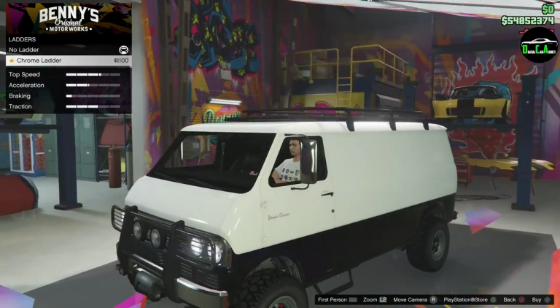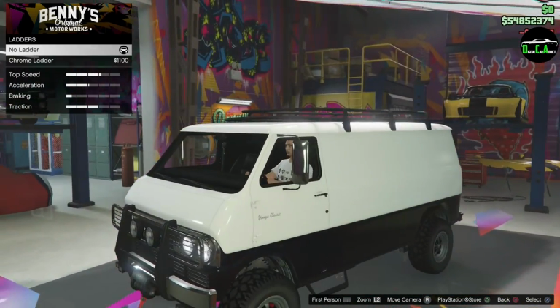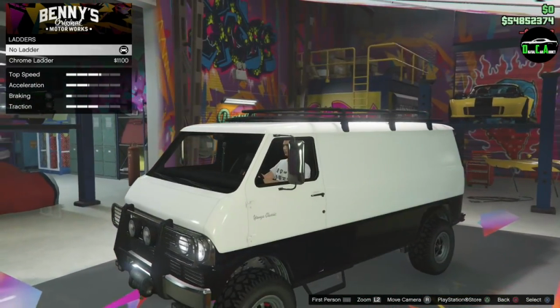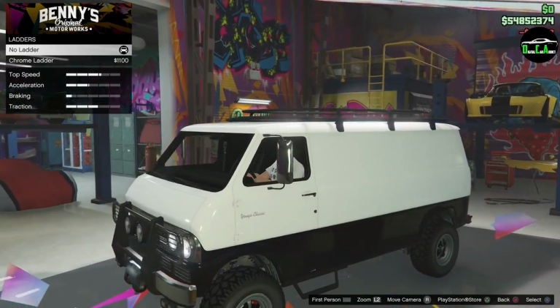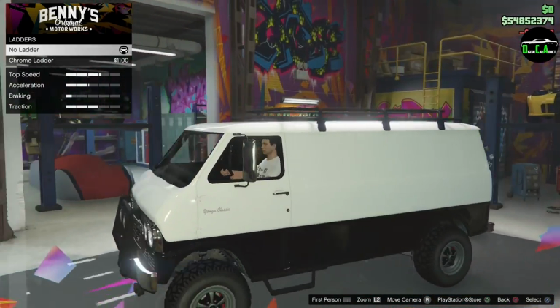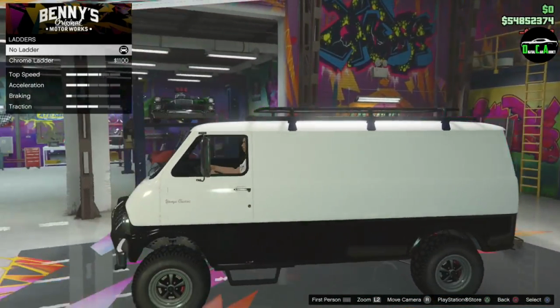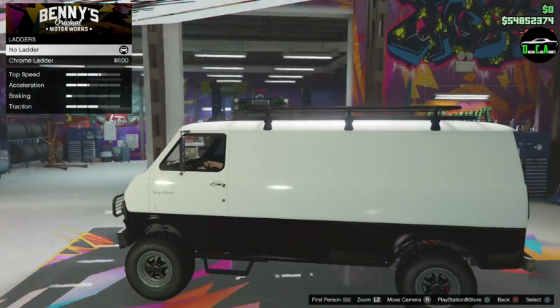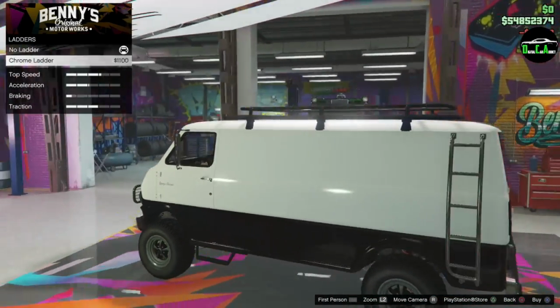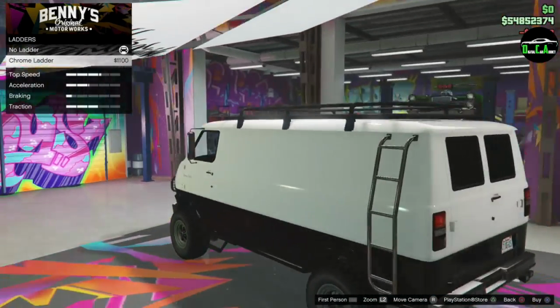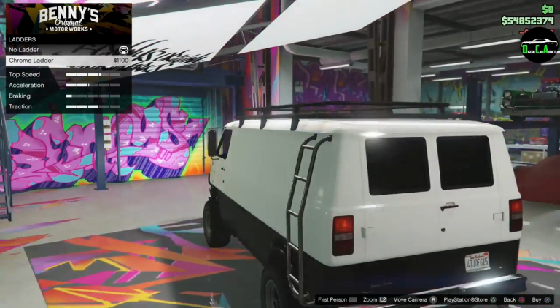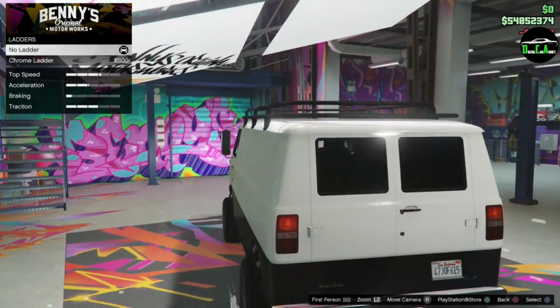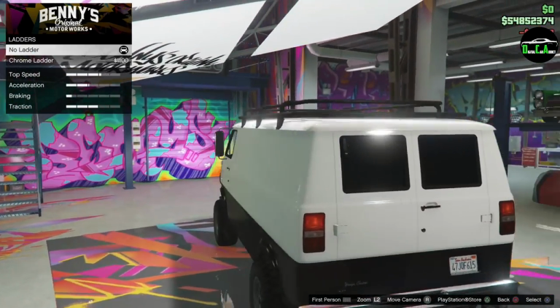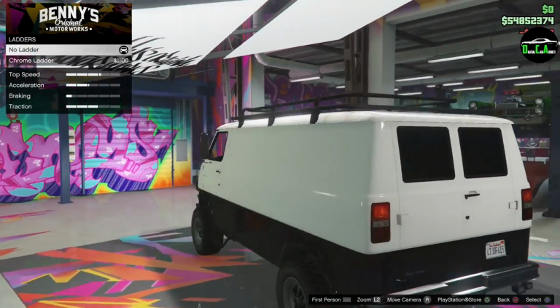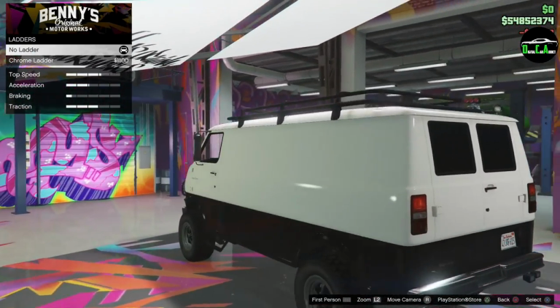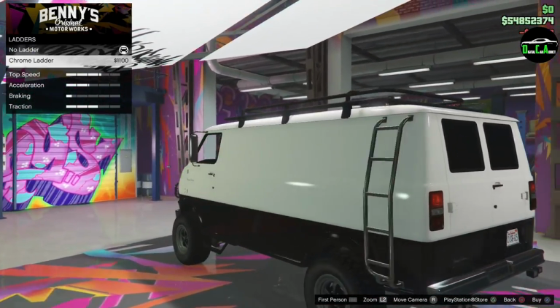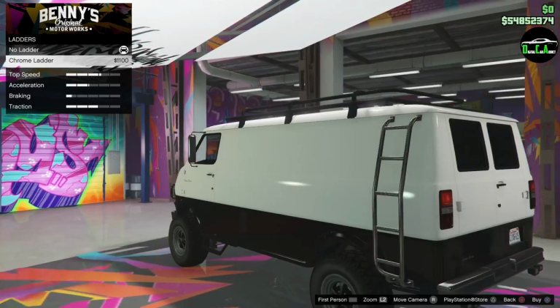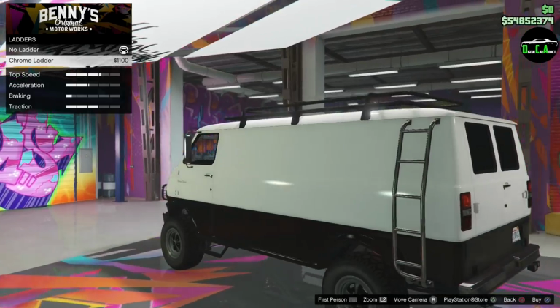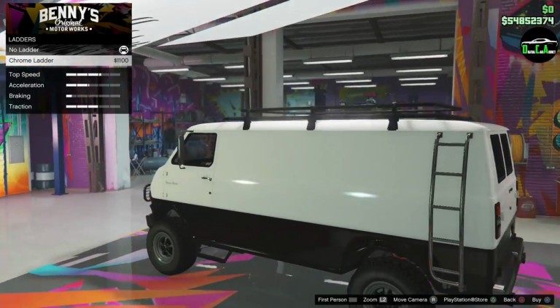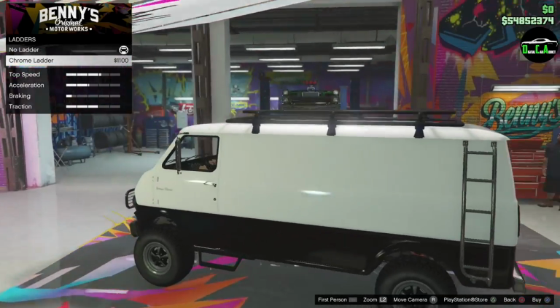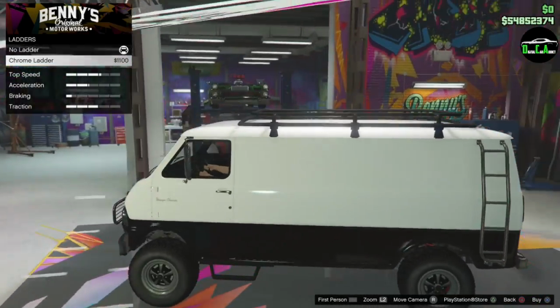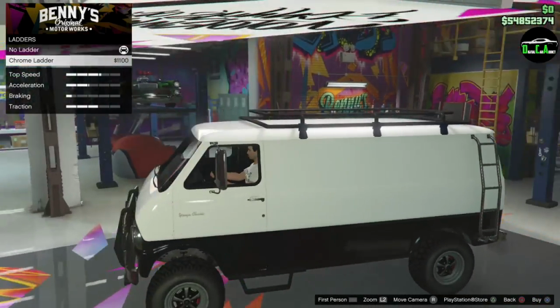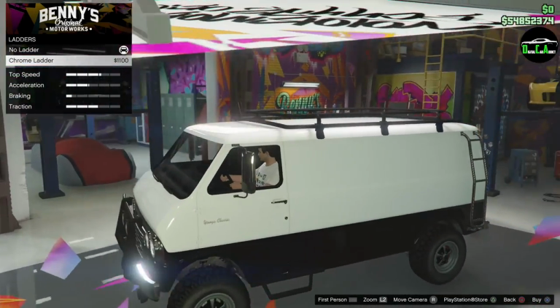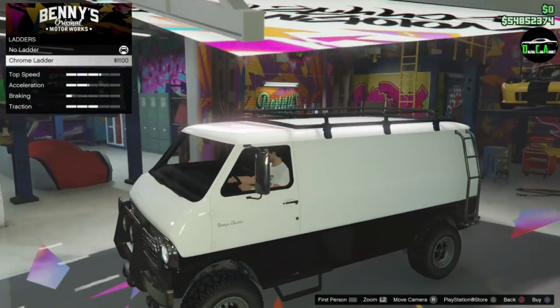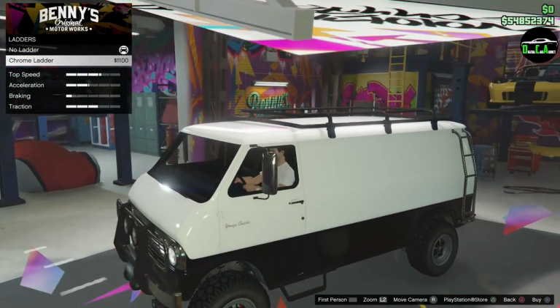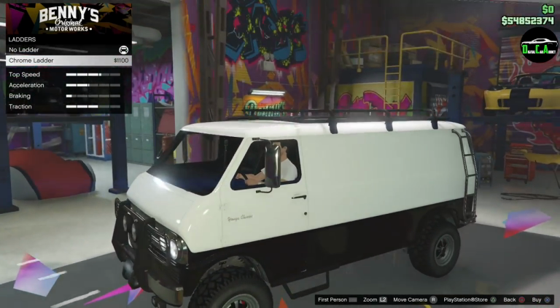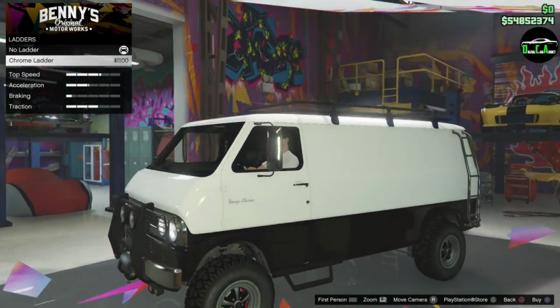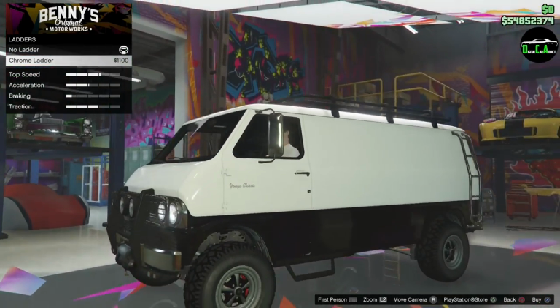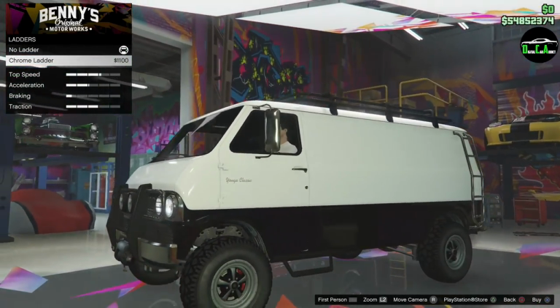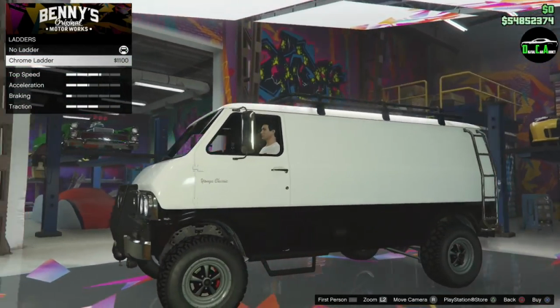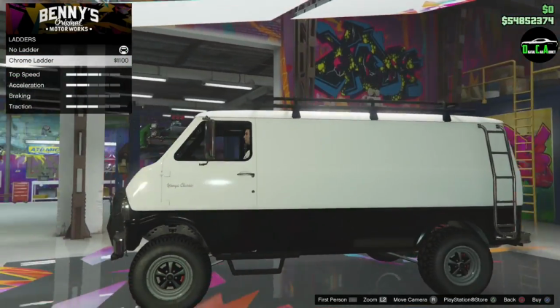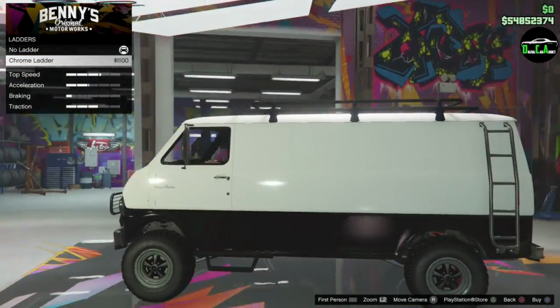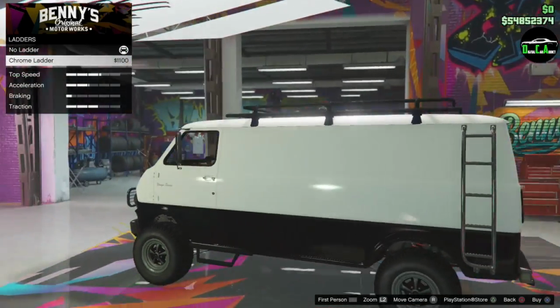There's only one ladder option — a chrome ladder on the side, which looks a little weird and makes the vehicle look like a camper.